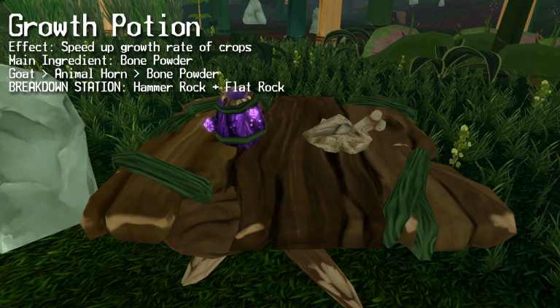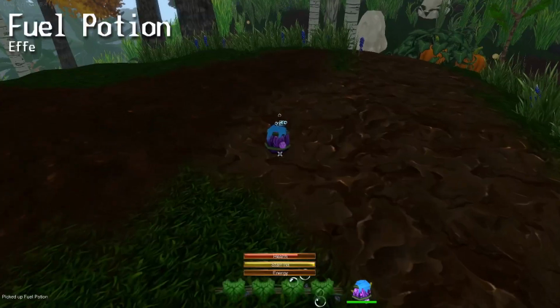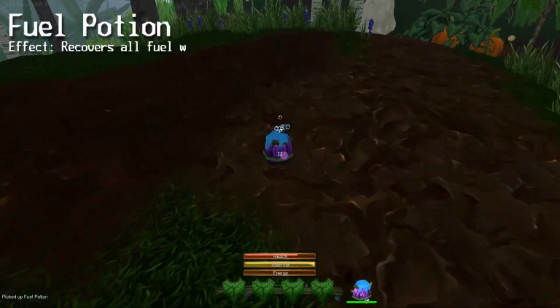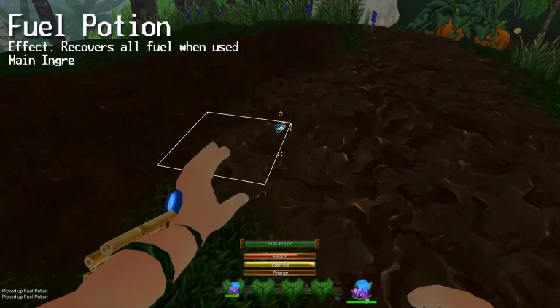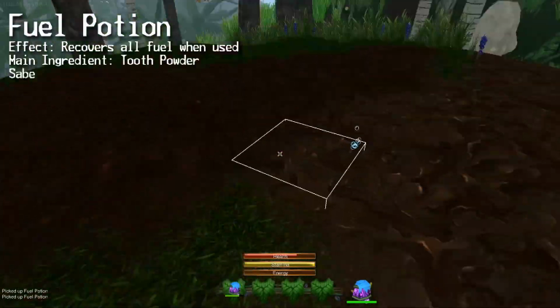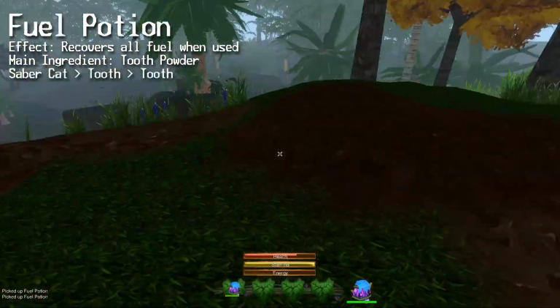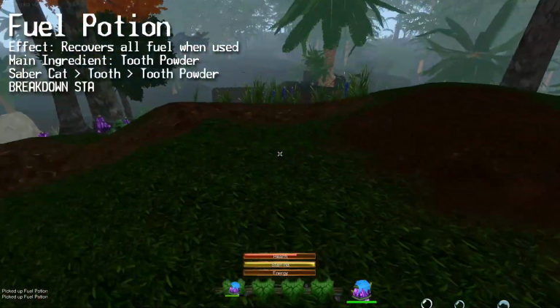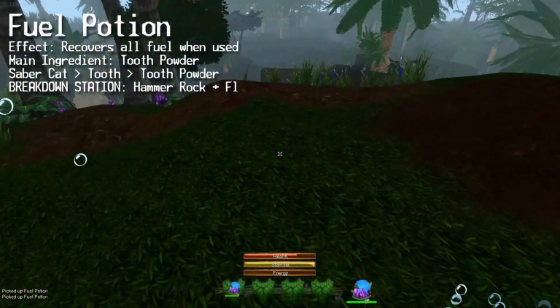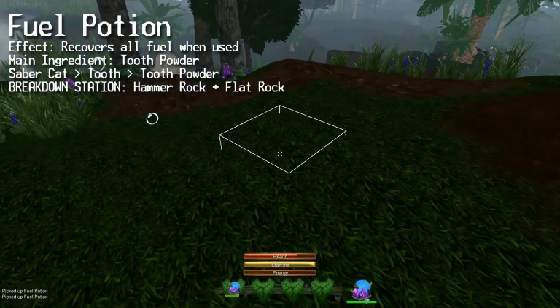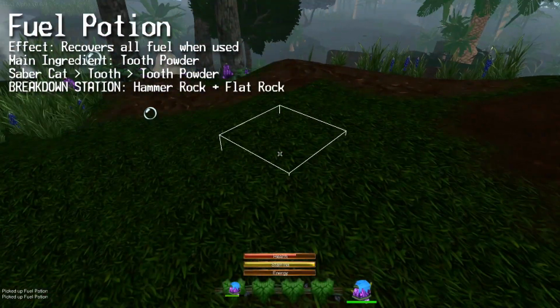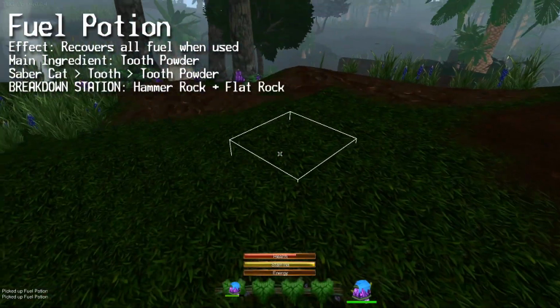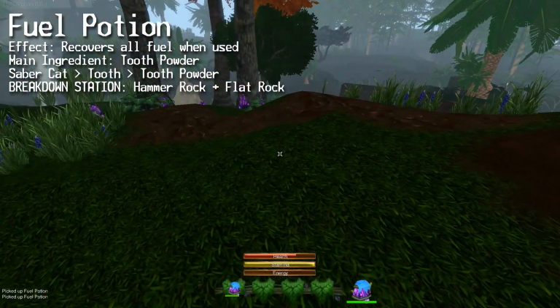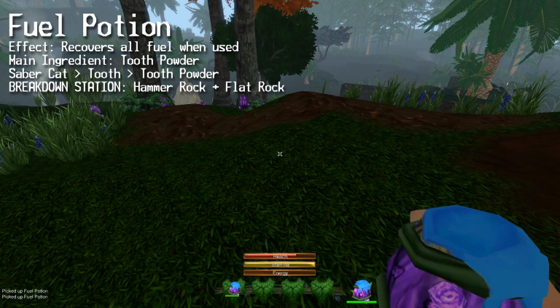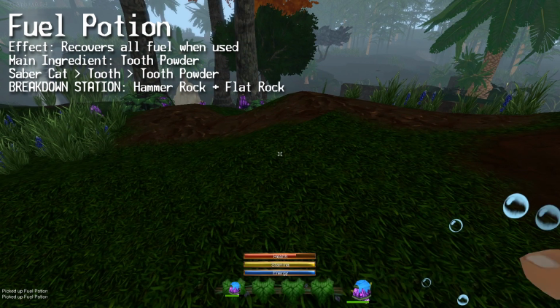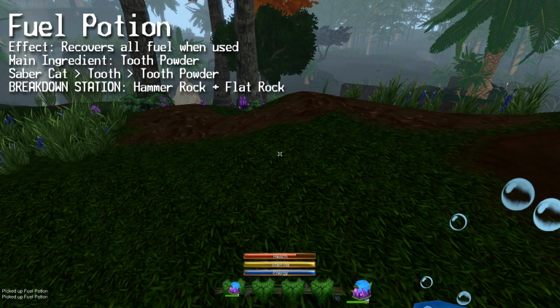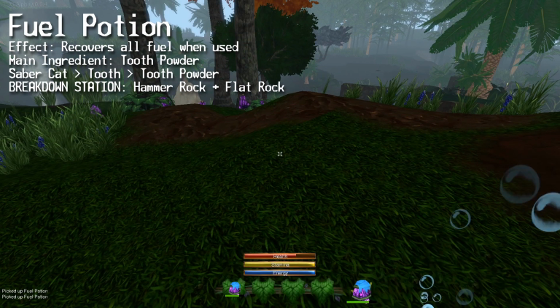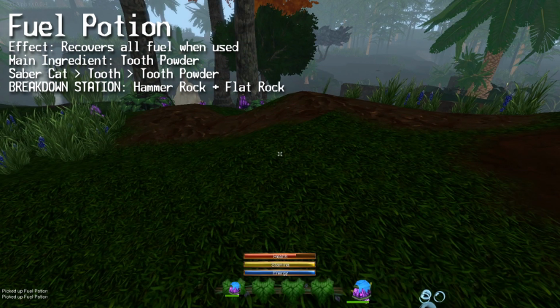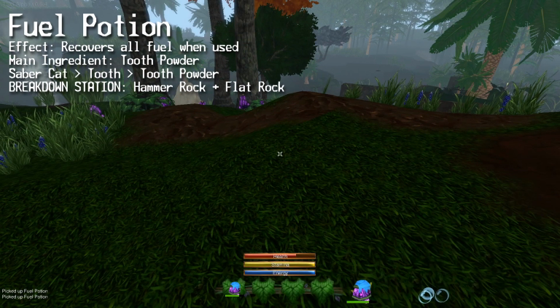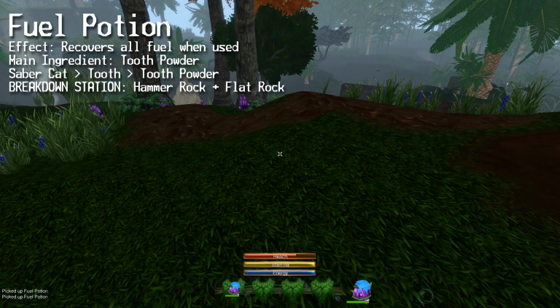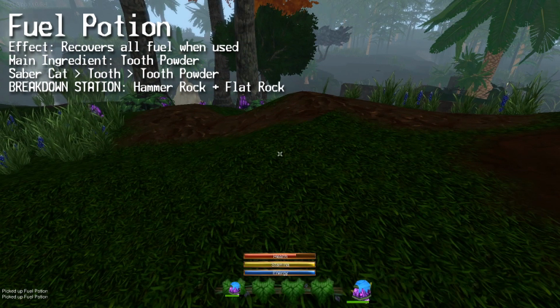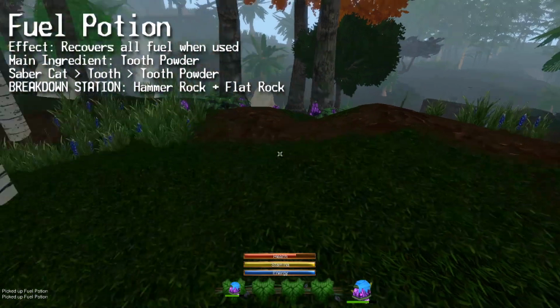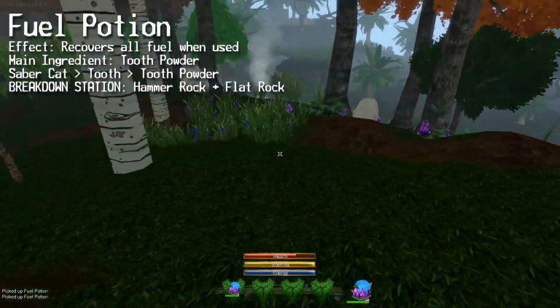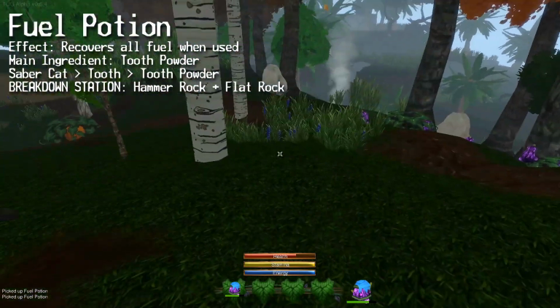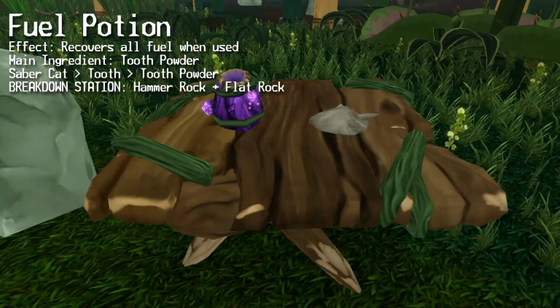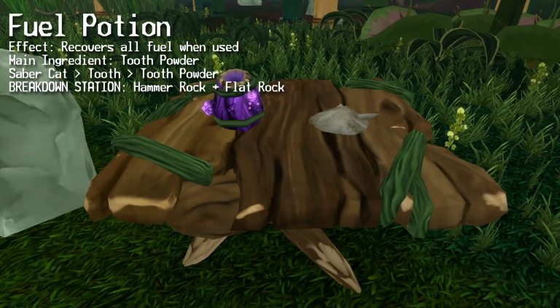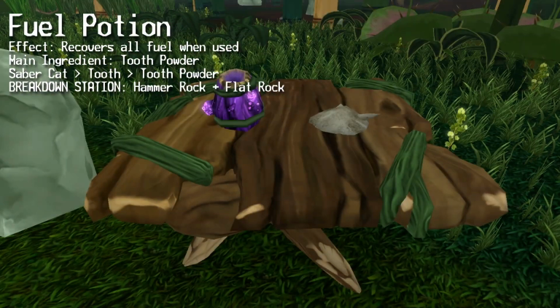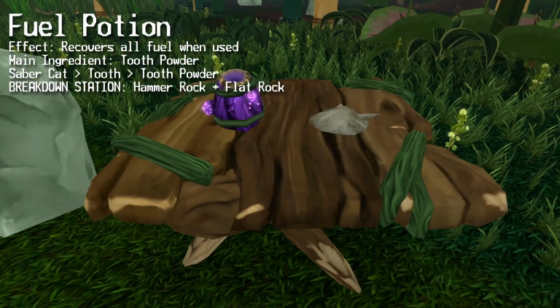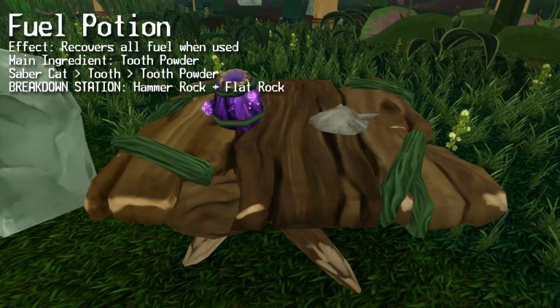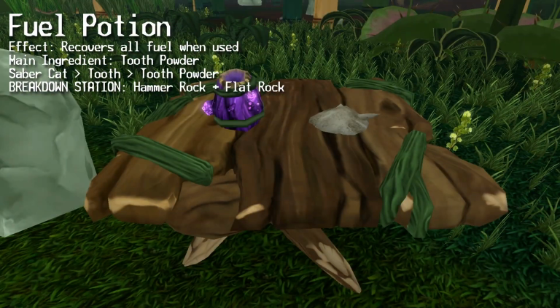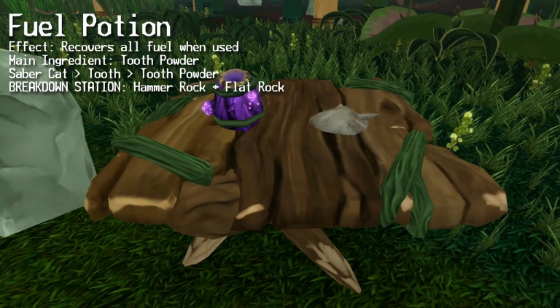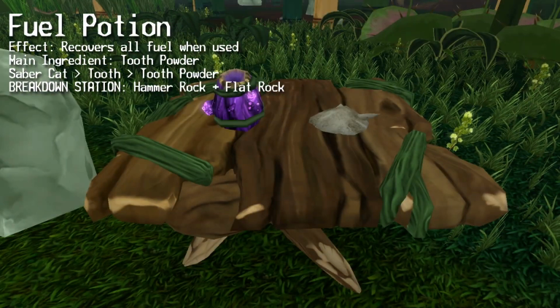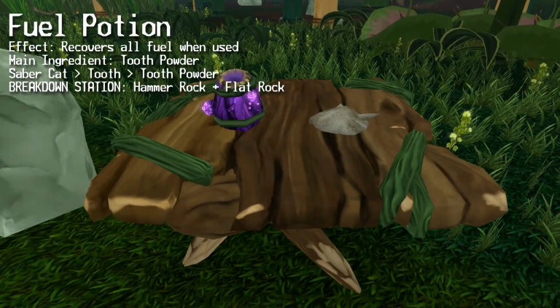Then comes the fuel potion. This one restores all of your fuel when used. The main ingredient for this is tooth powder.